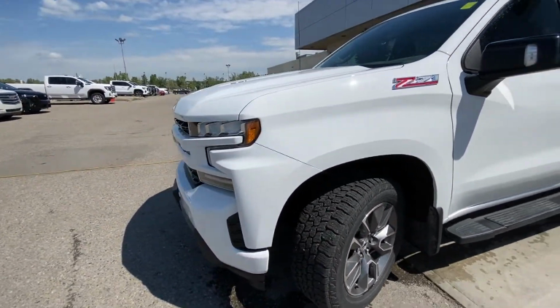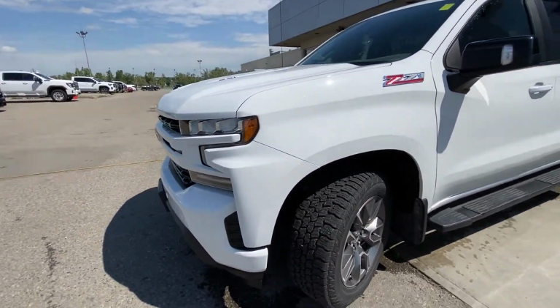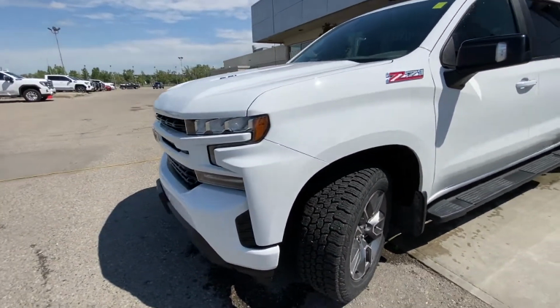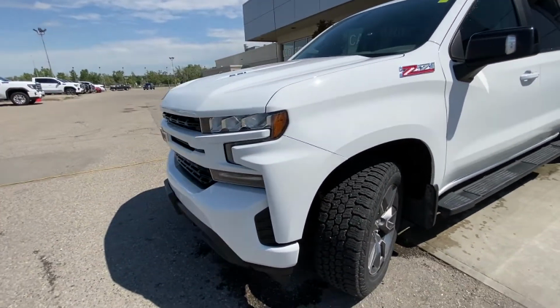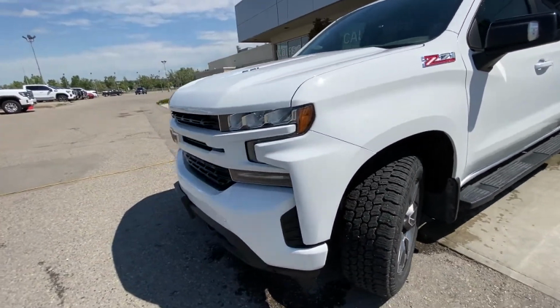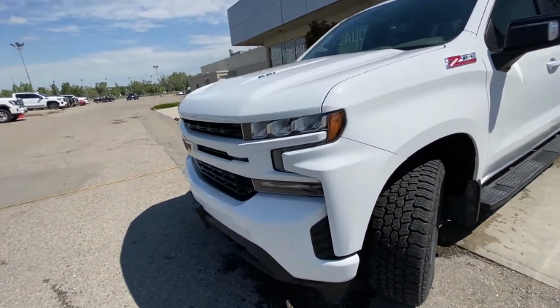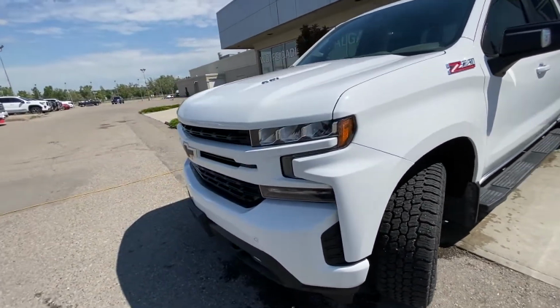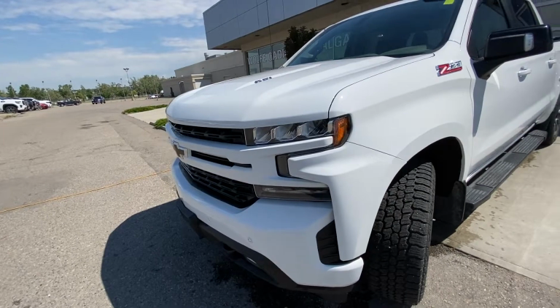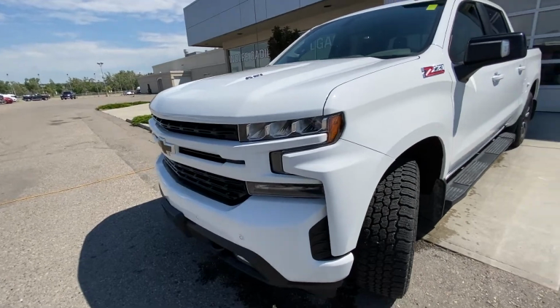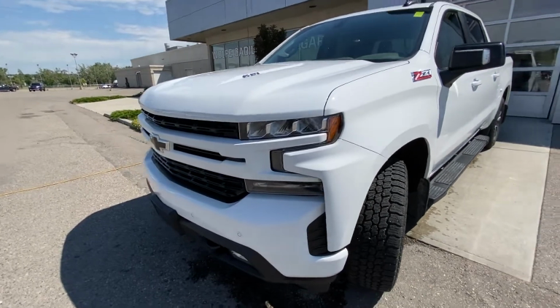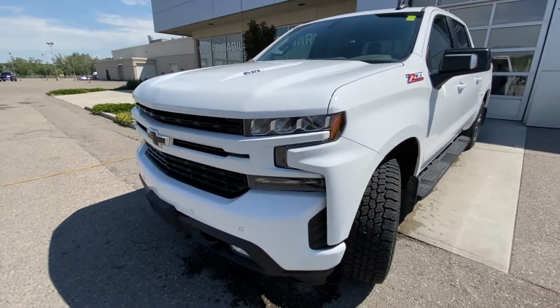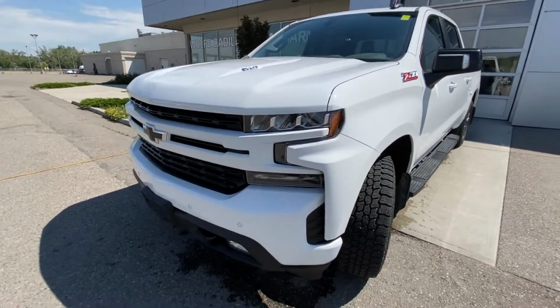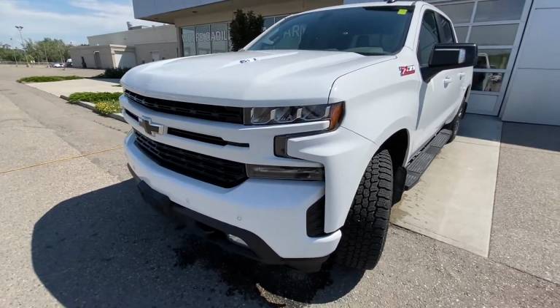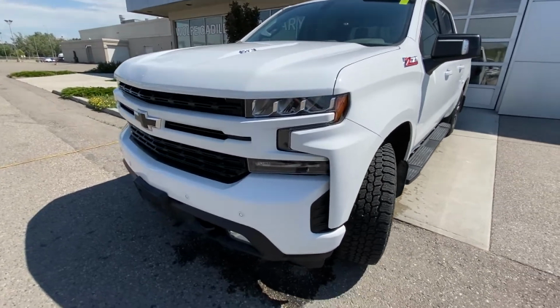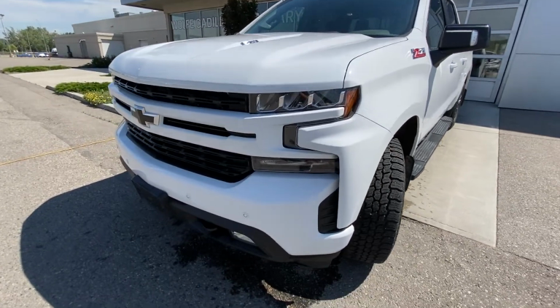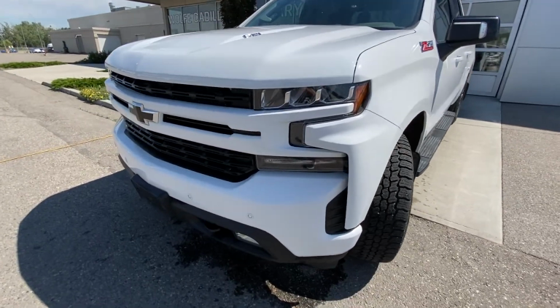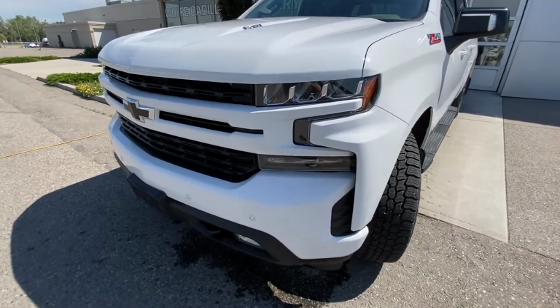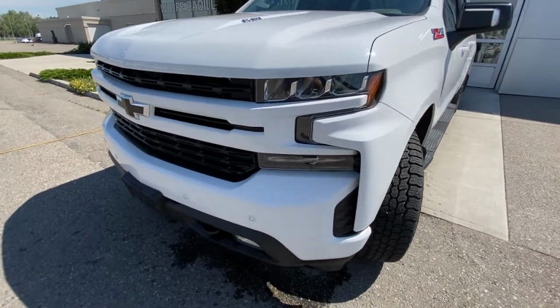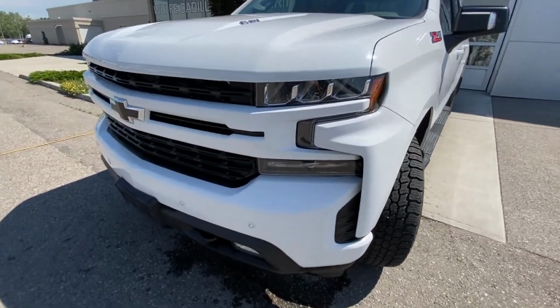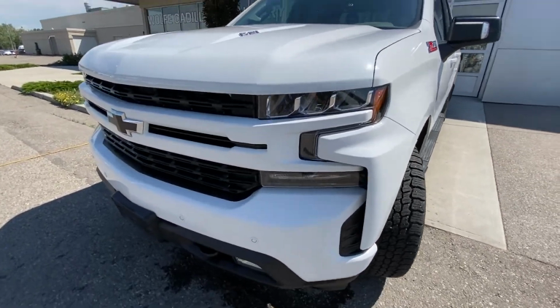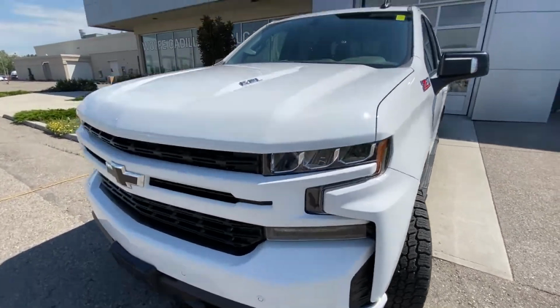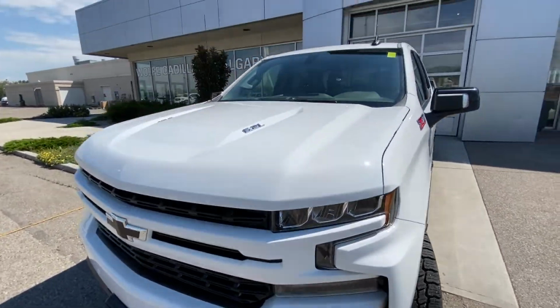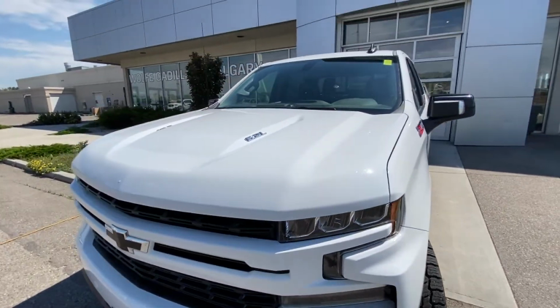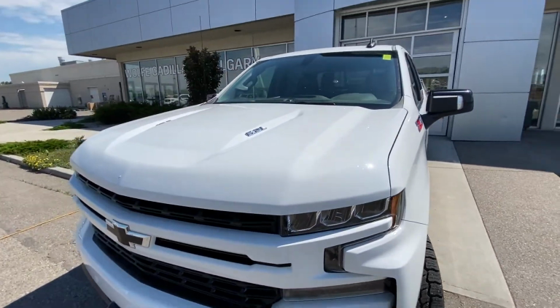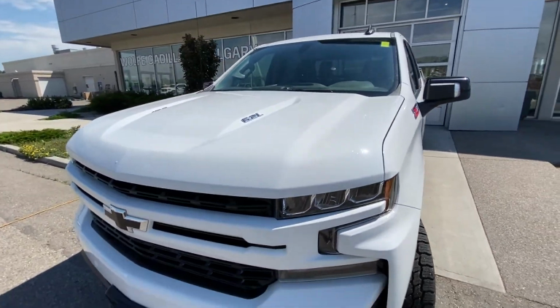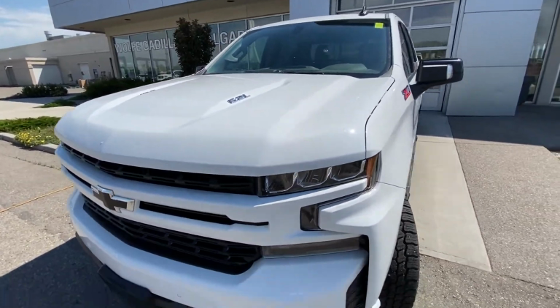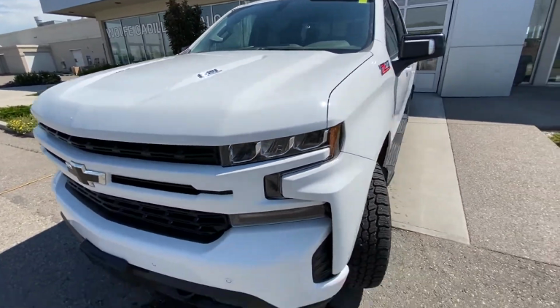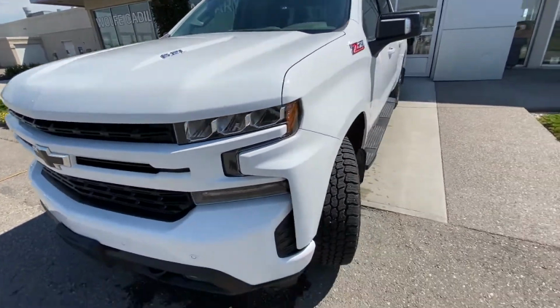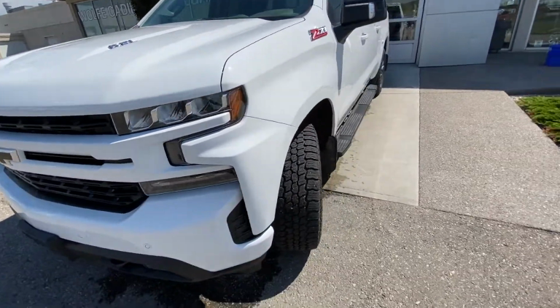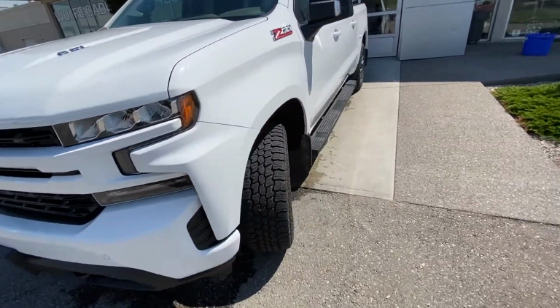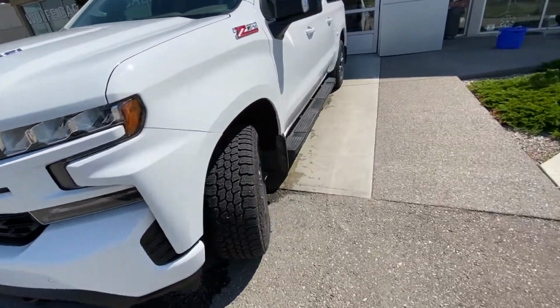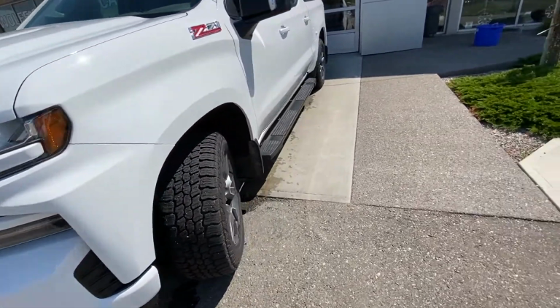Coming to the front, we have the color match front bumper and grille, front parking sensors, fog lights, and the 6.2 liter badge on the hood.